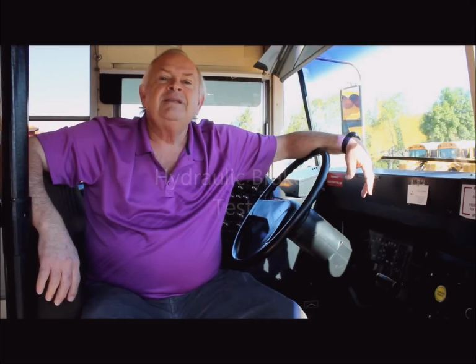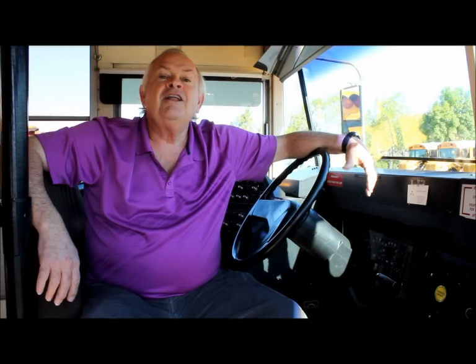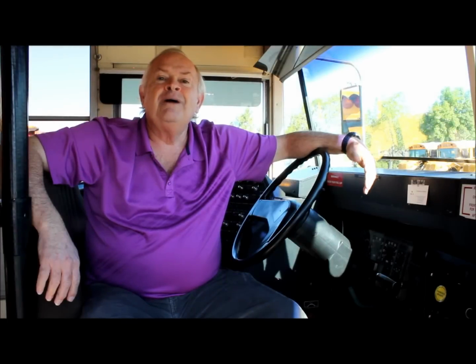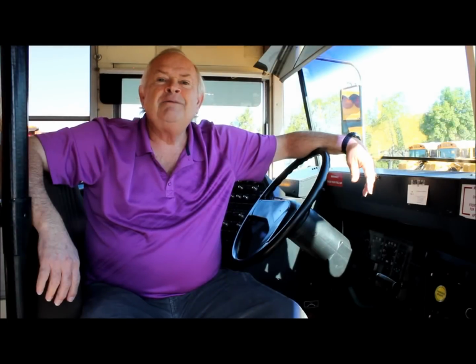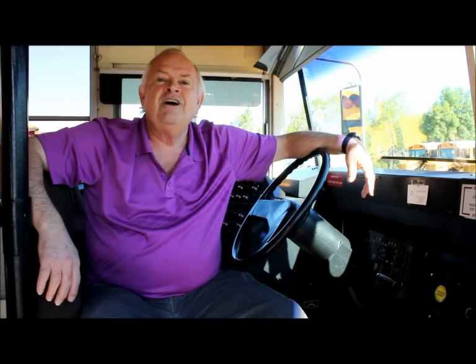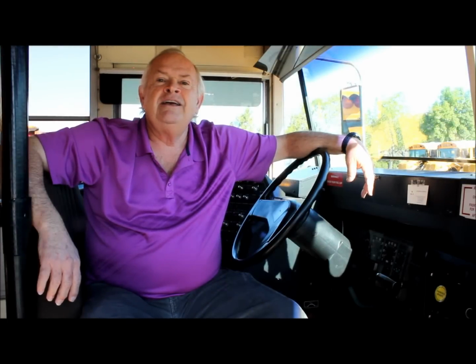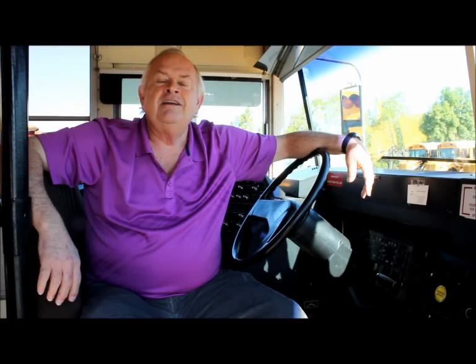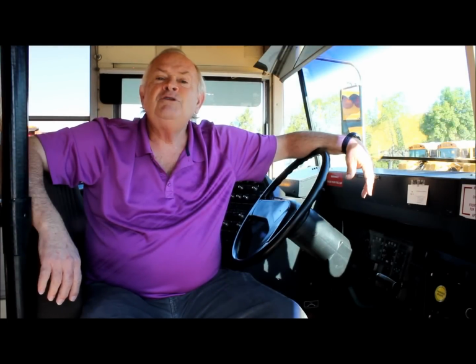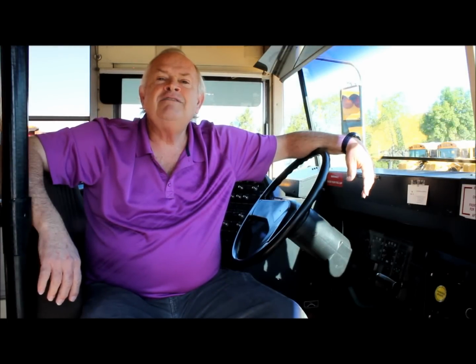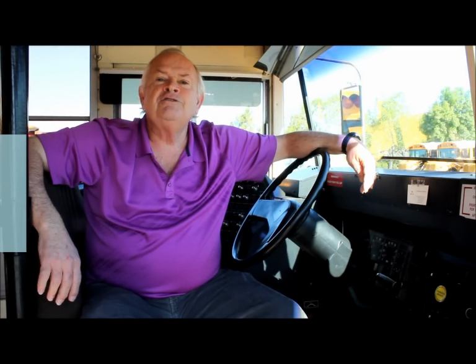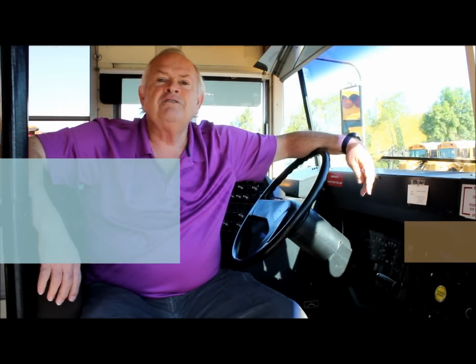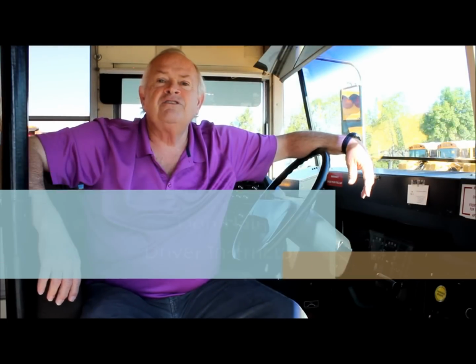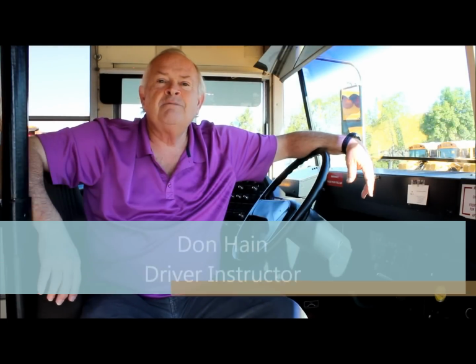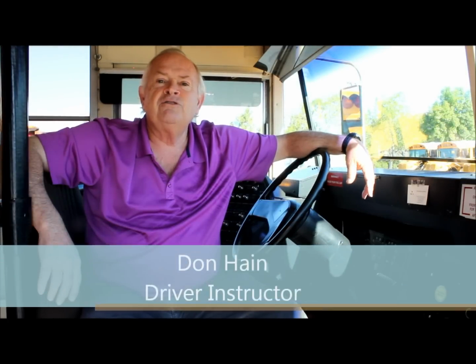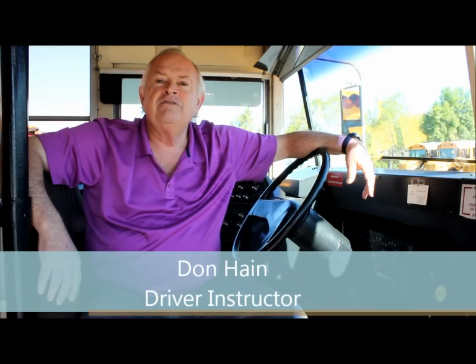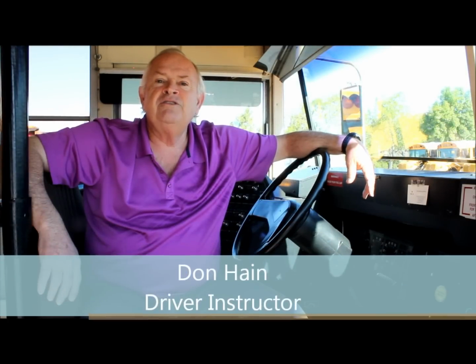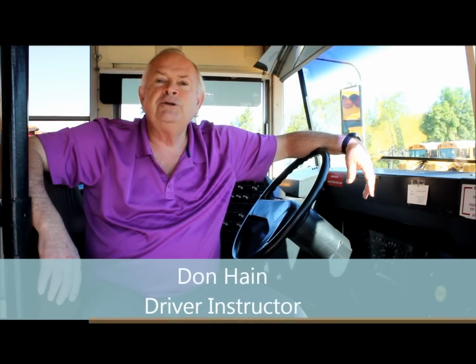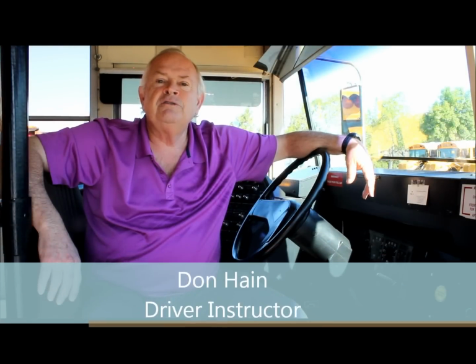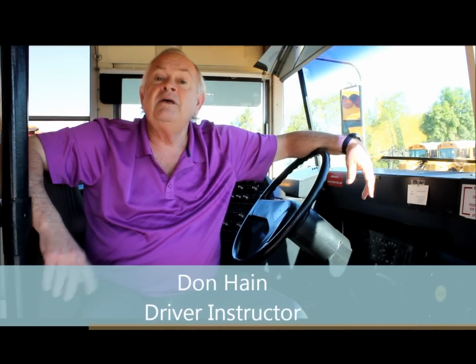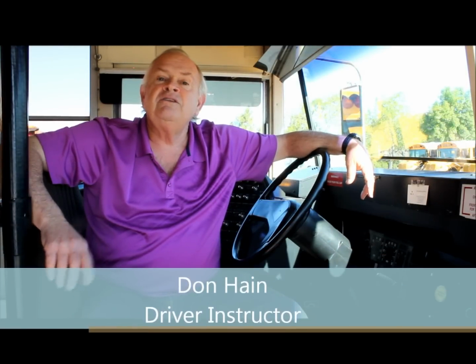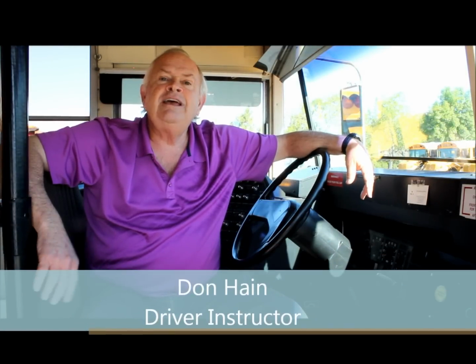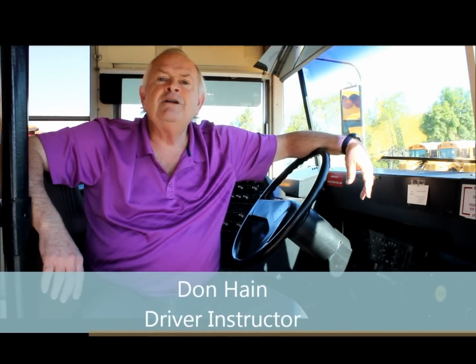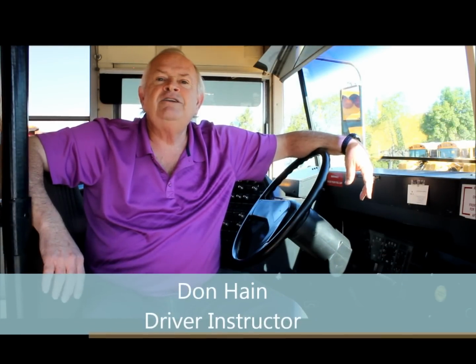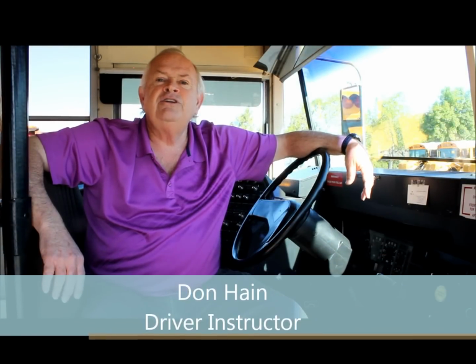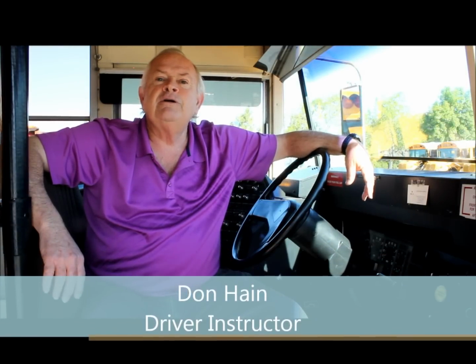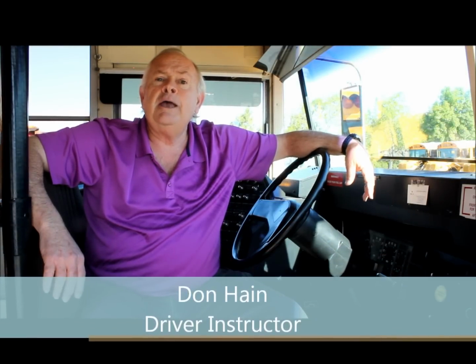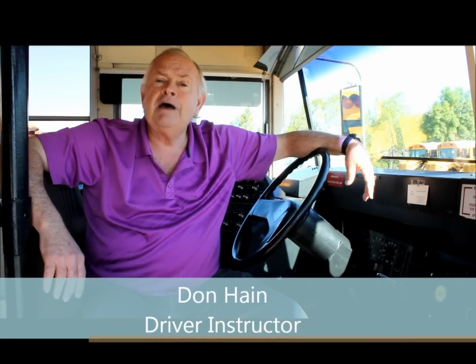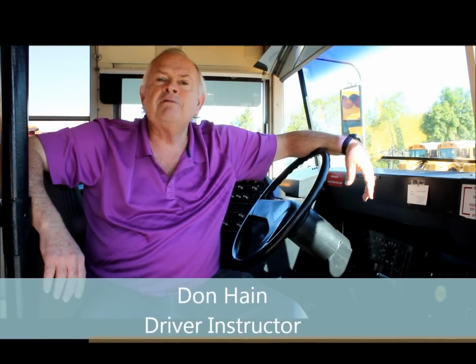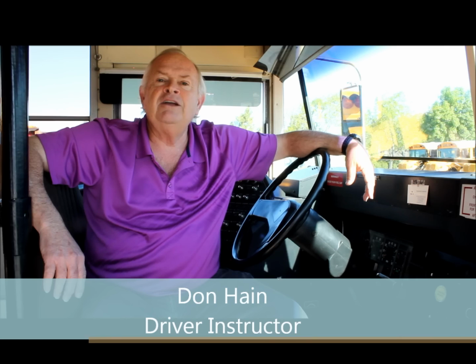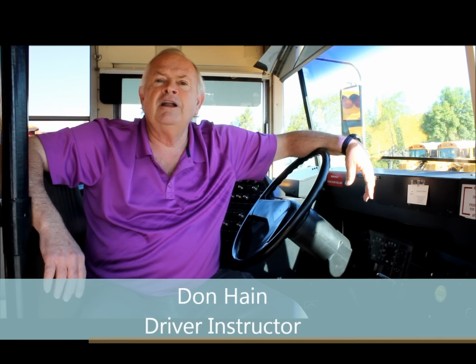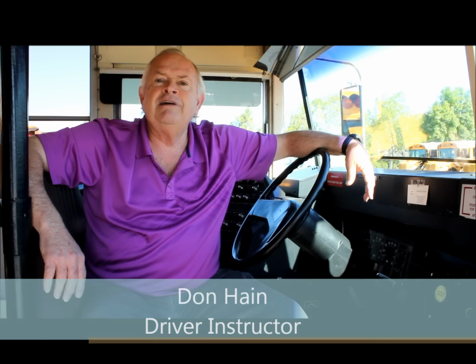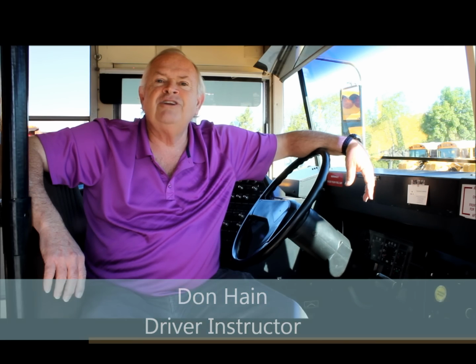Hello, my name is Don Hain. I'm a driving instructor for the San Marcos Unified School District. Today I'm going to teach you to do a proper hydraulic brake check.